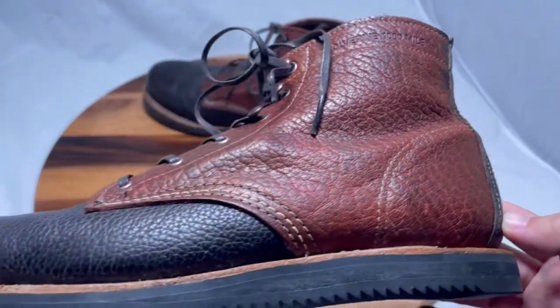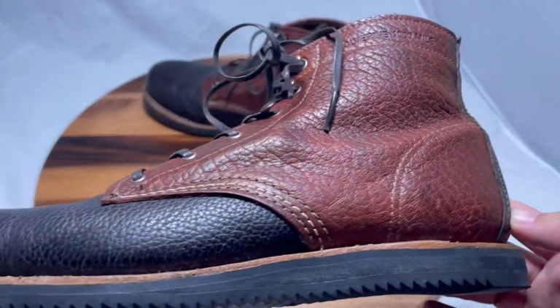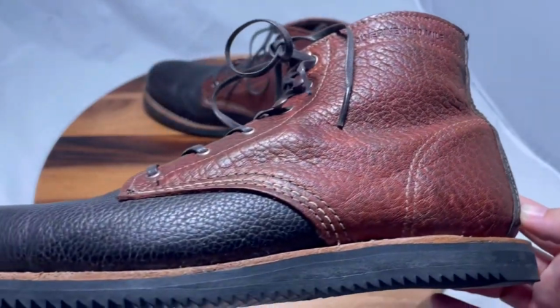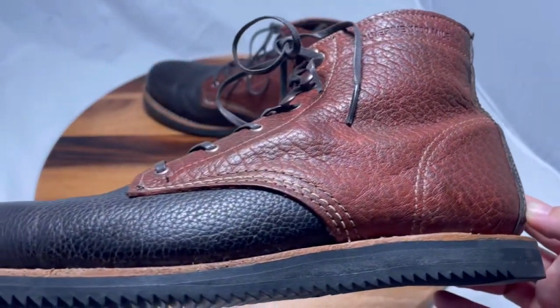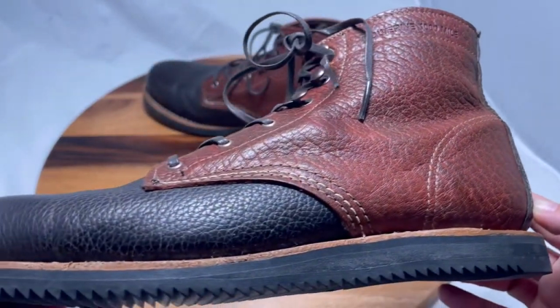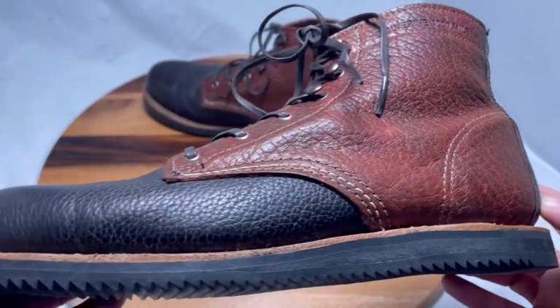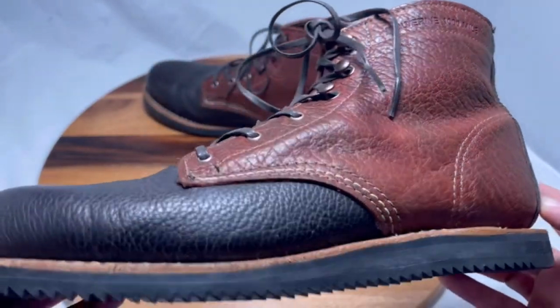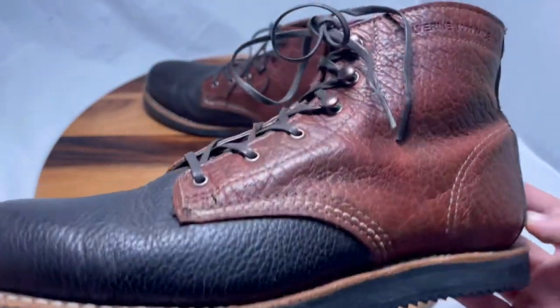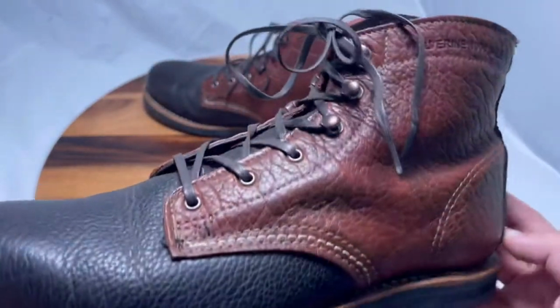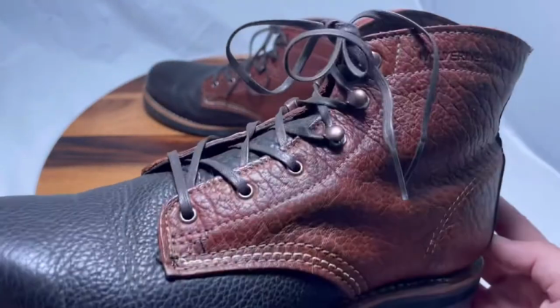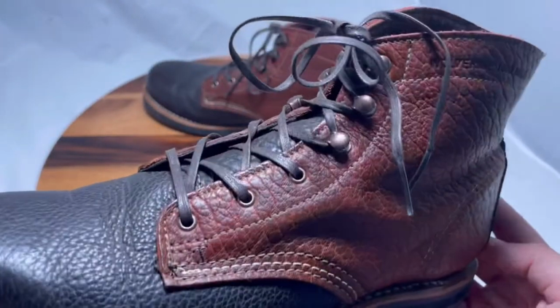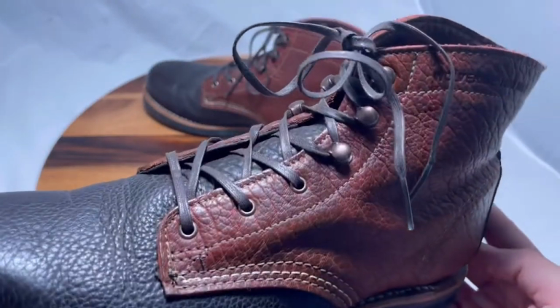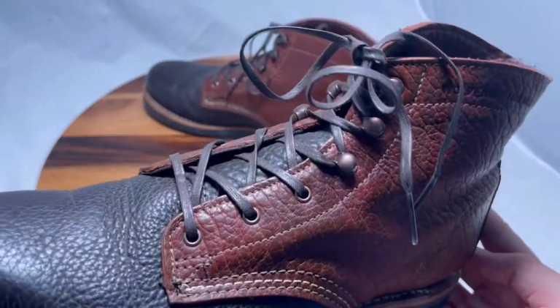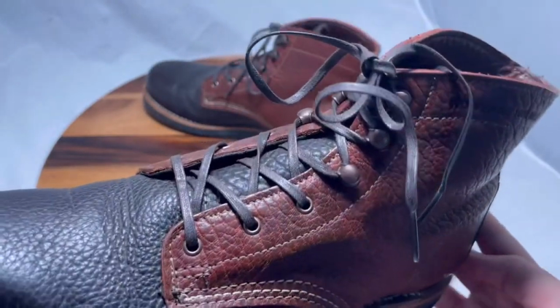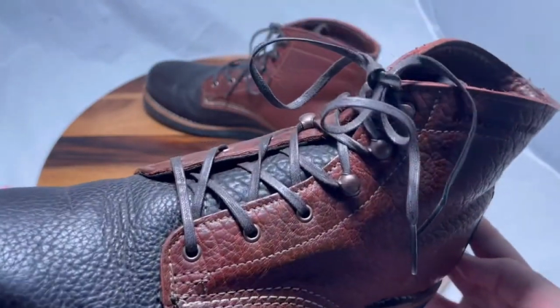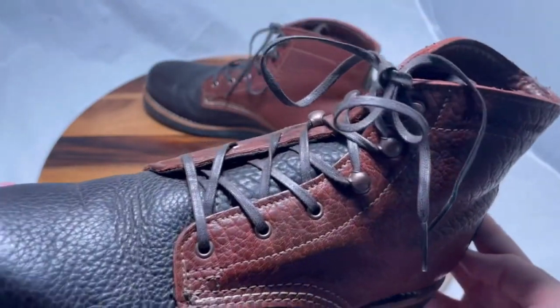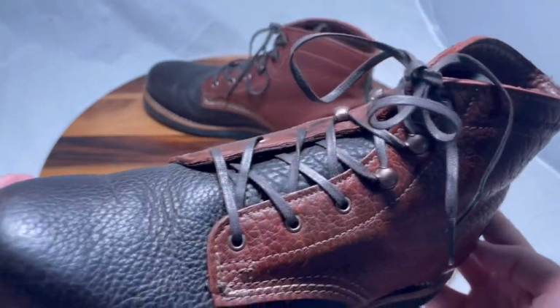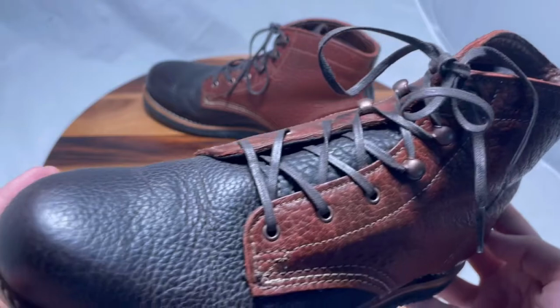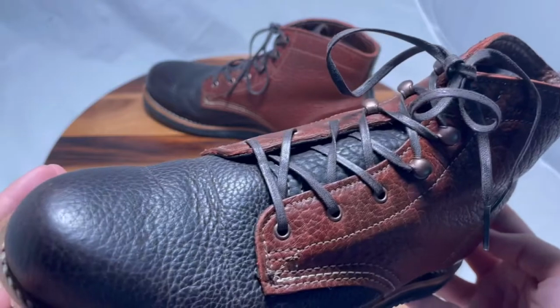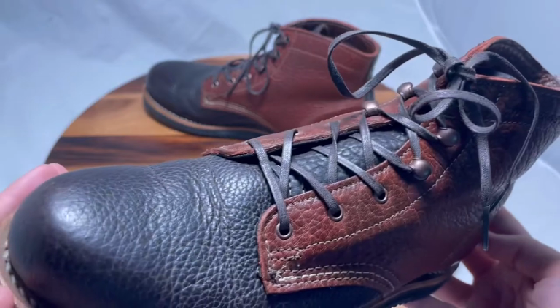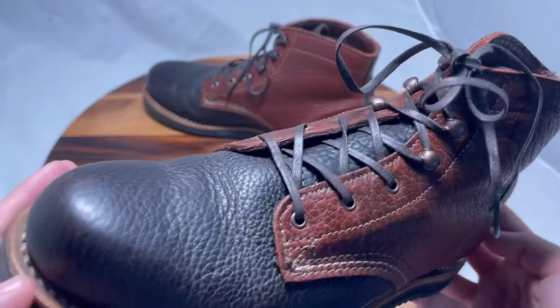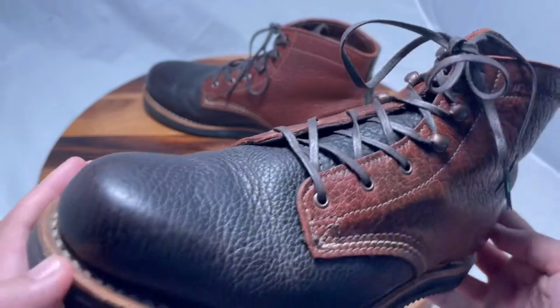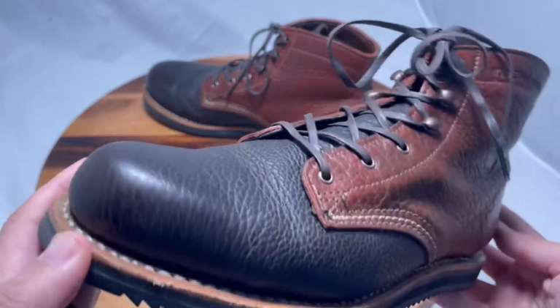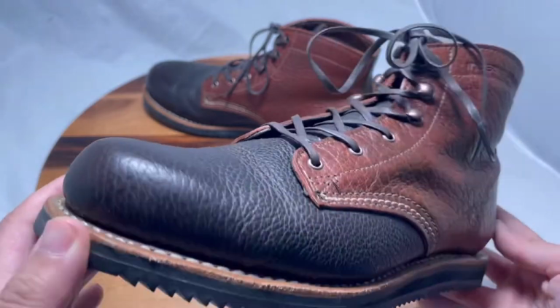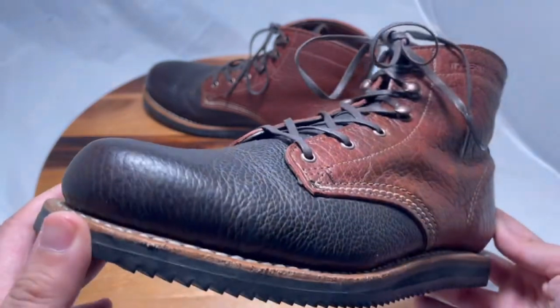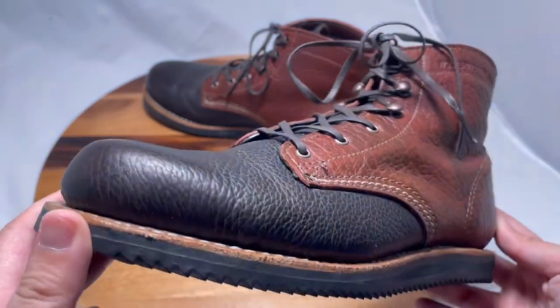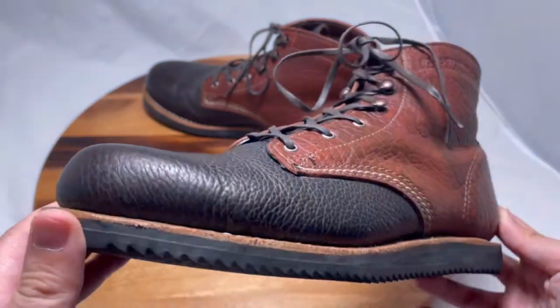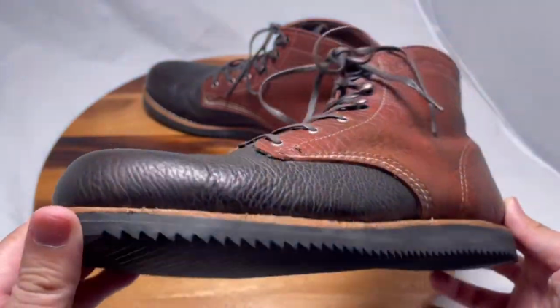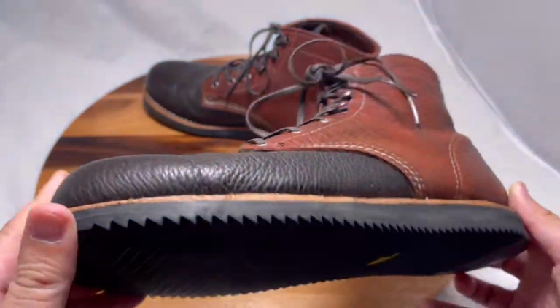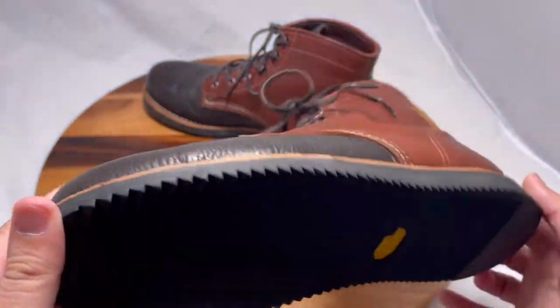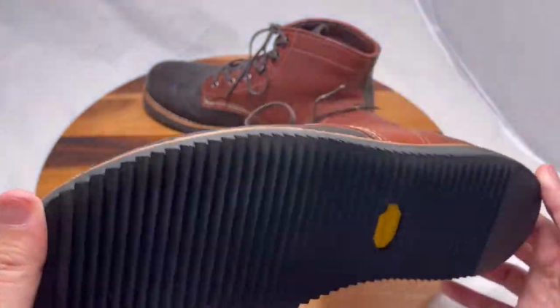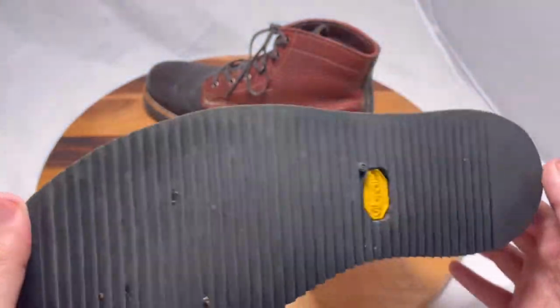I had these resoled. They were originally leather soles with a Vibram Mini black.